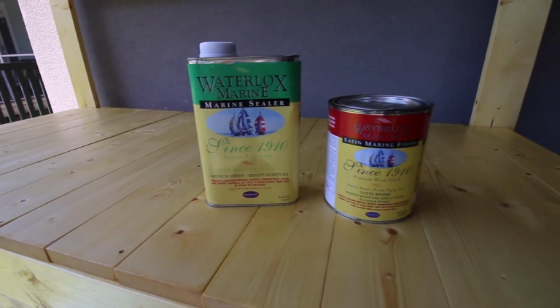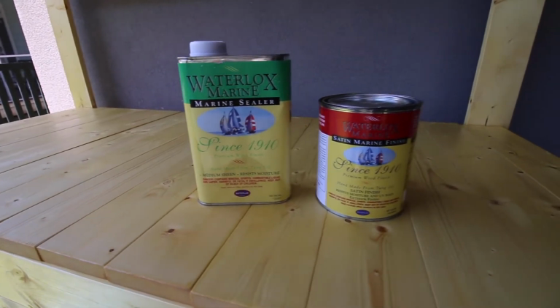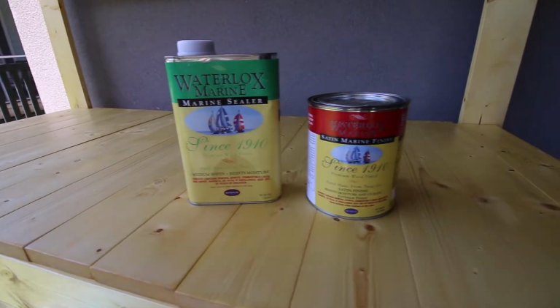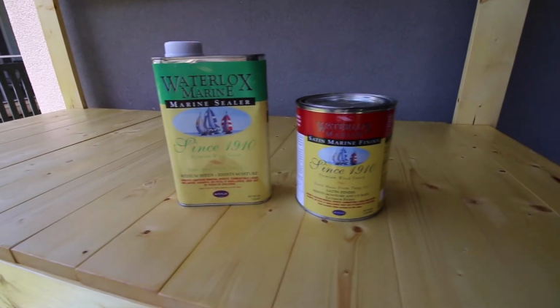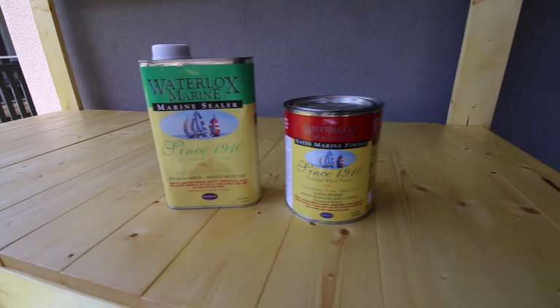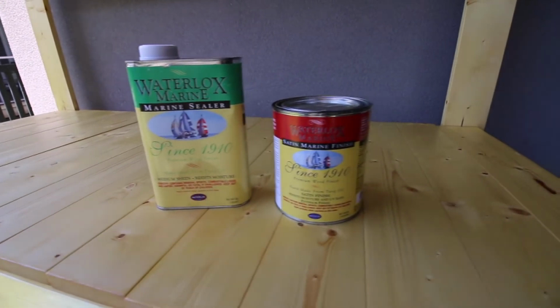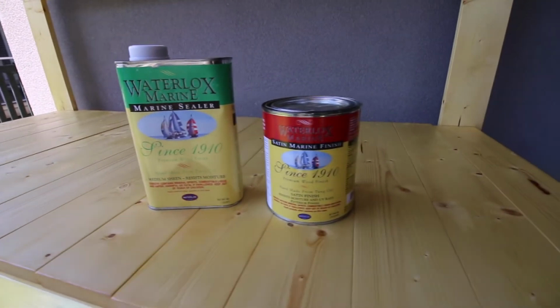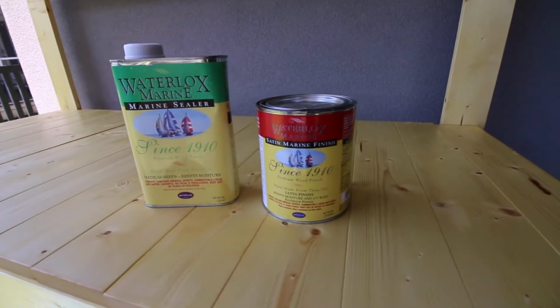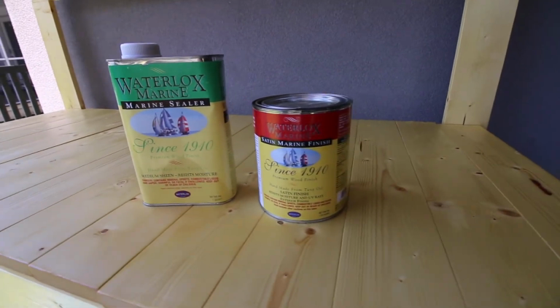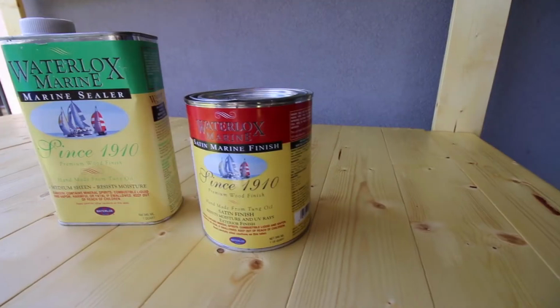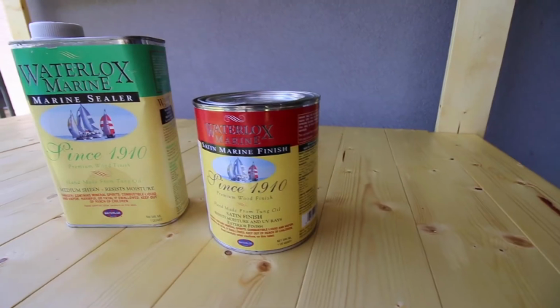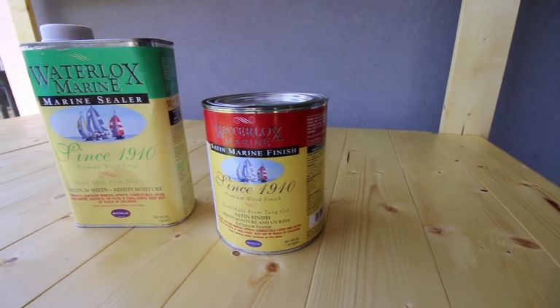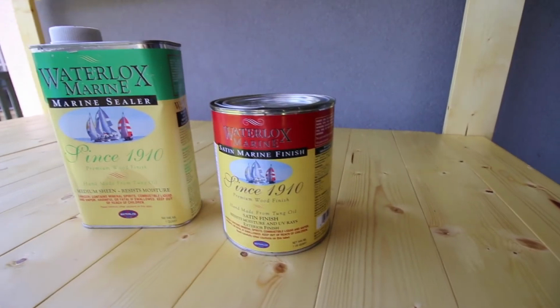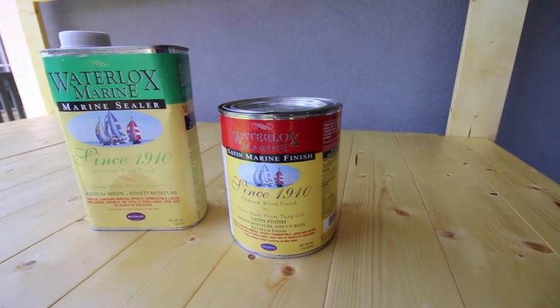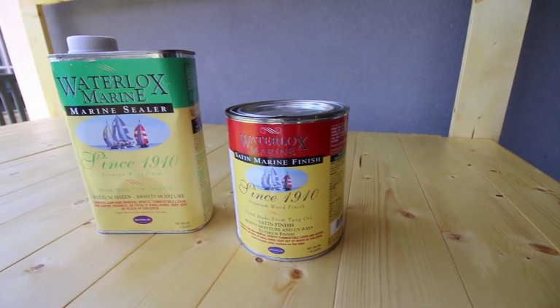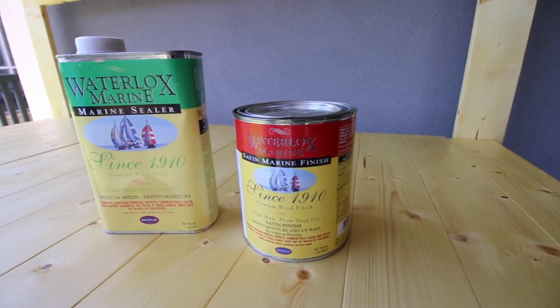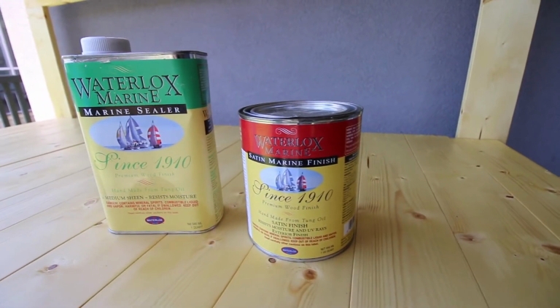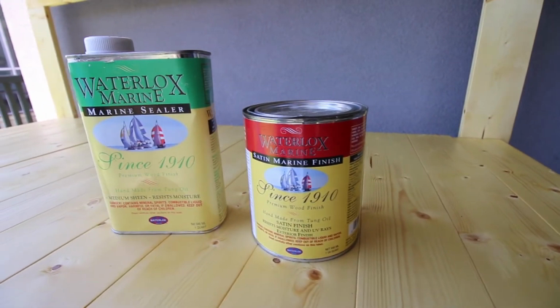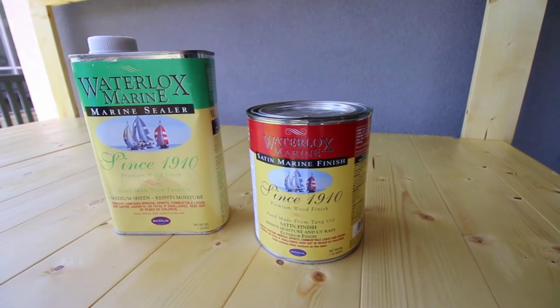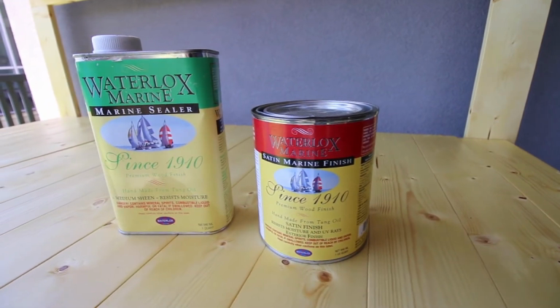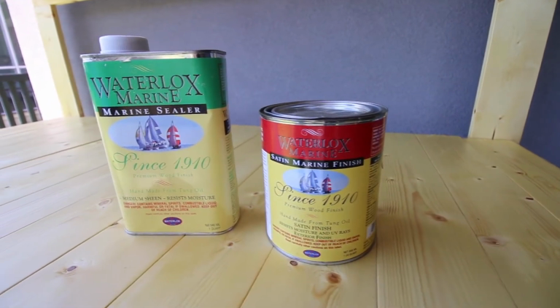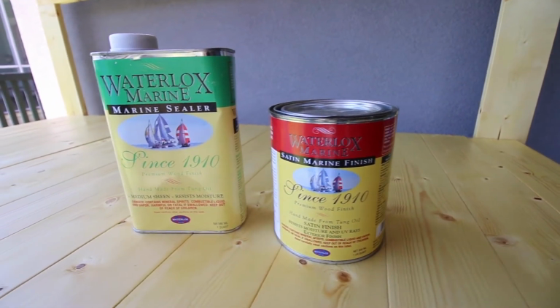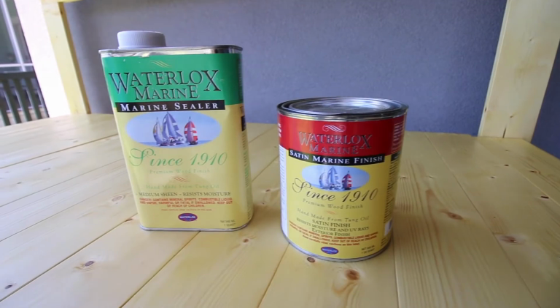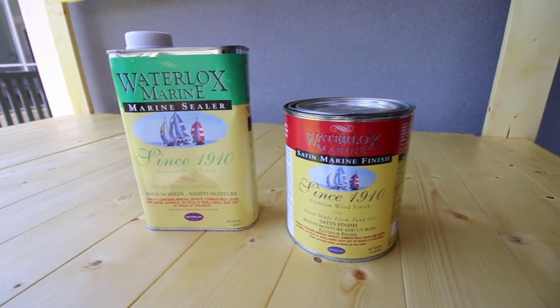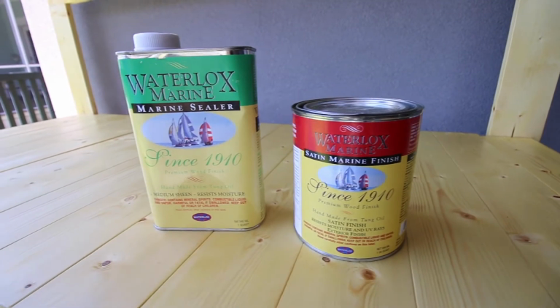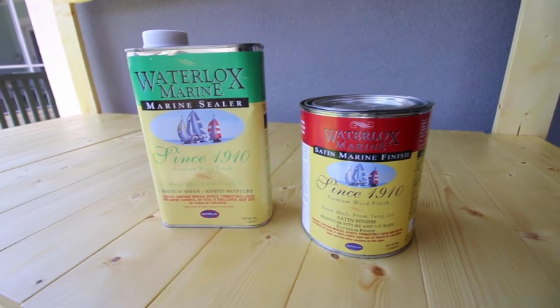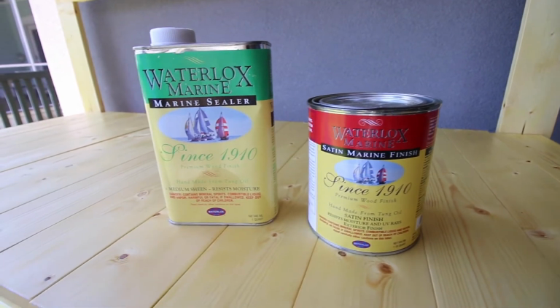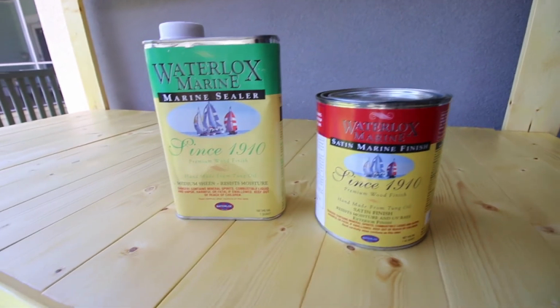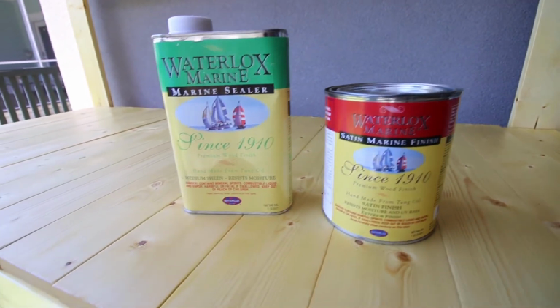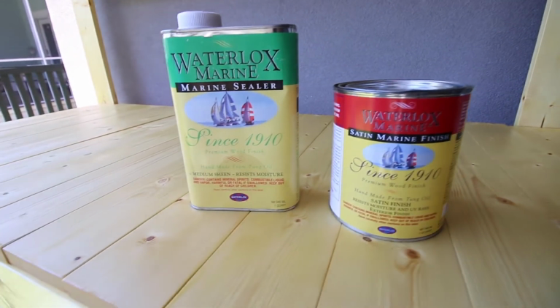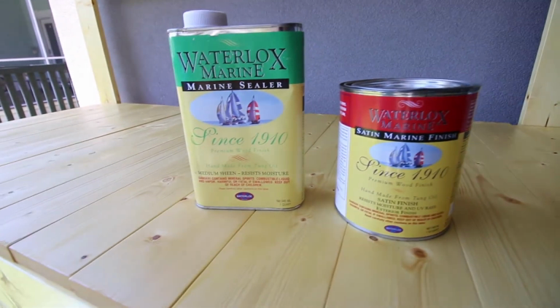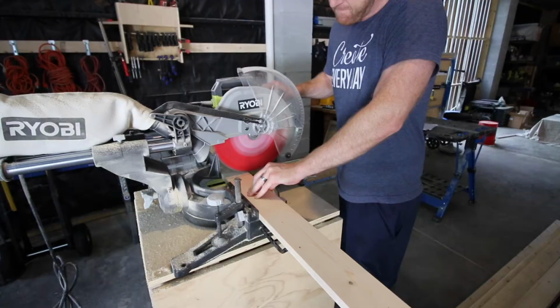This project was made possible thanks to Waterlox. Because it was going to be outdoors, we needed to use their marine sealer and finish.